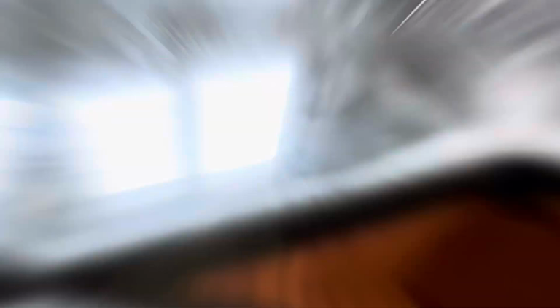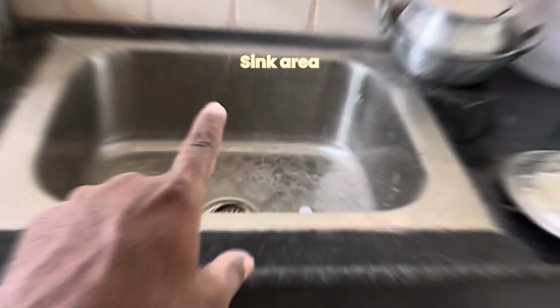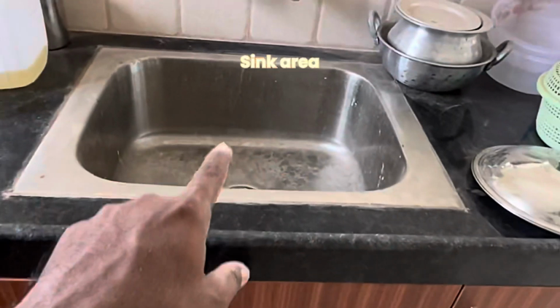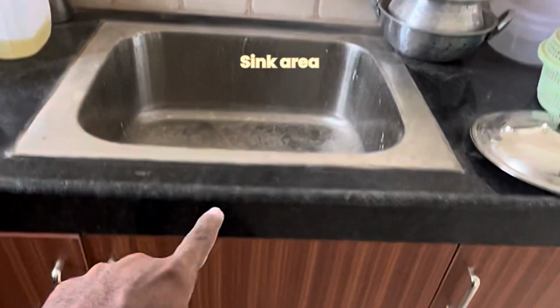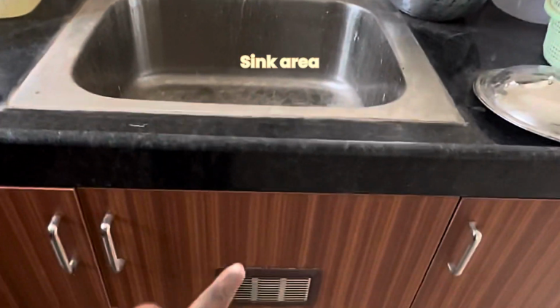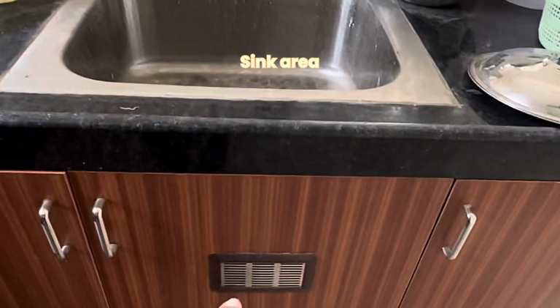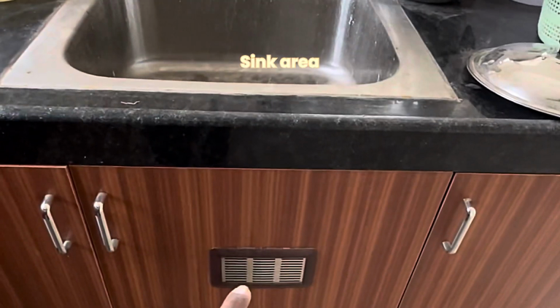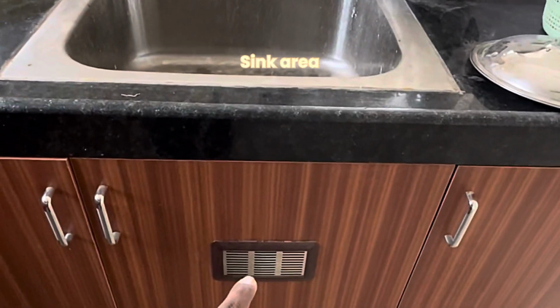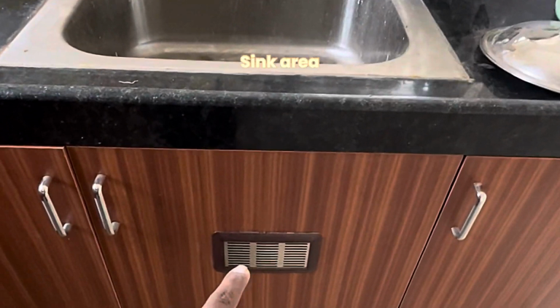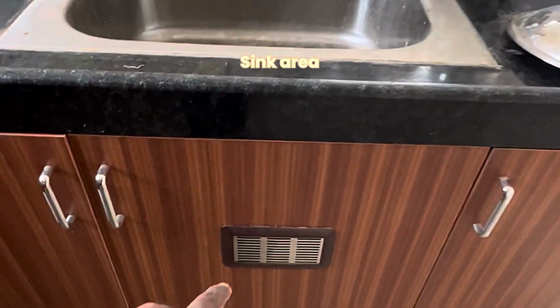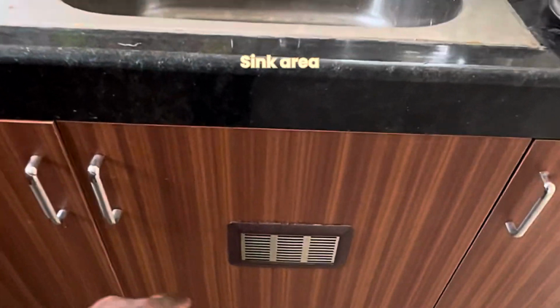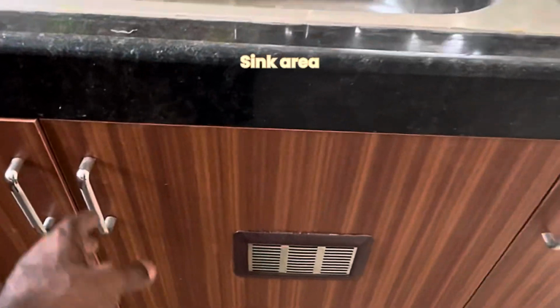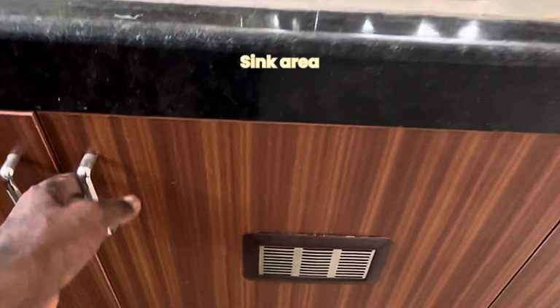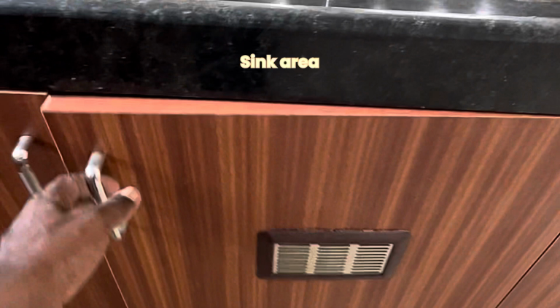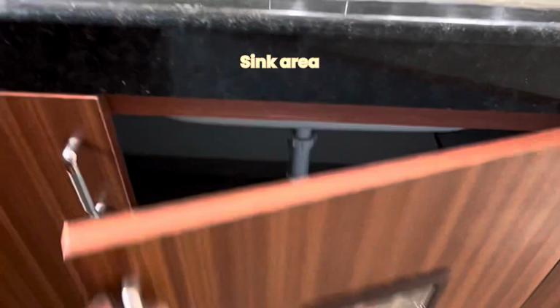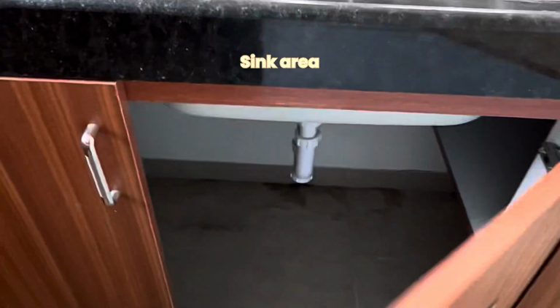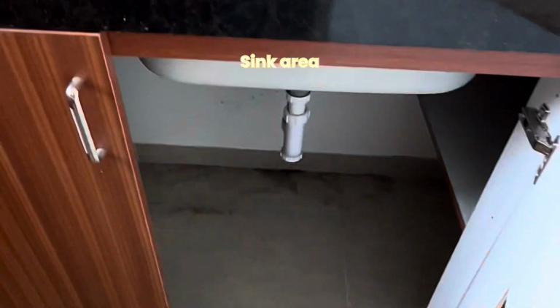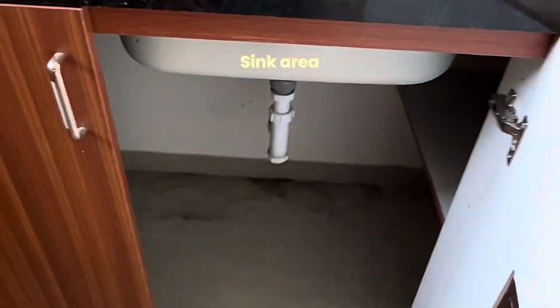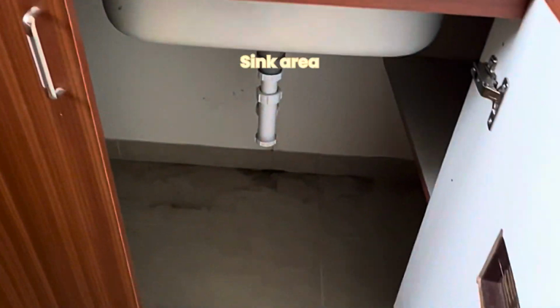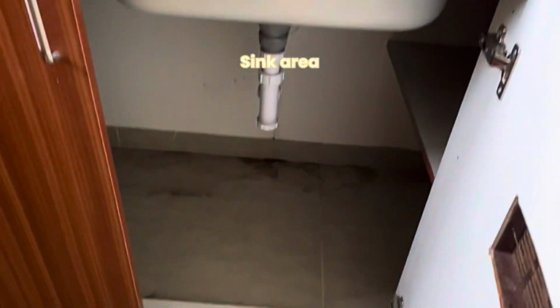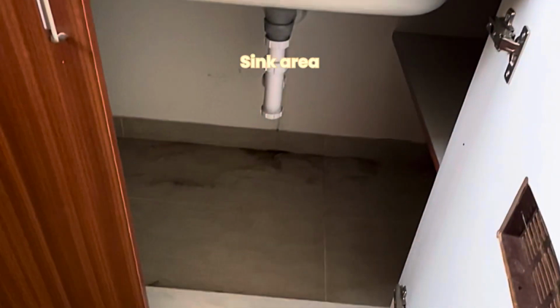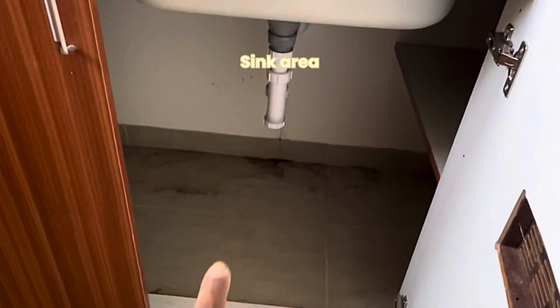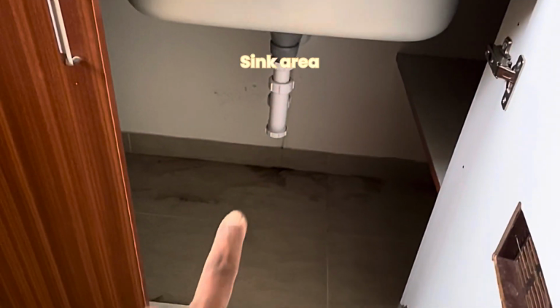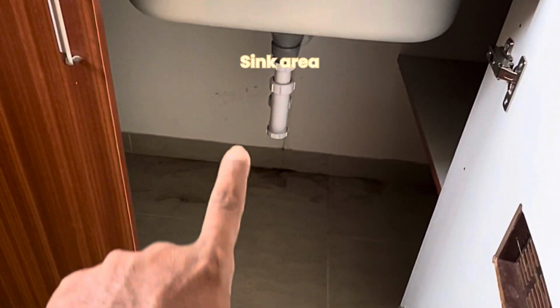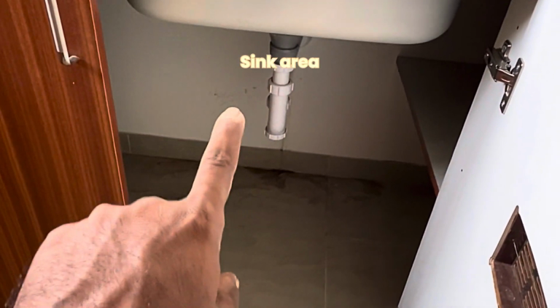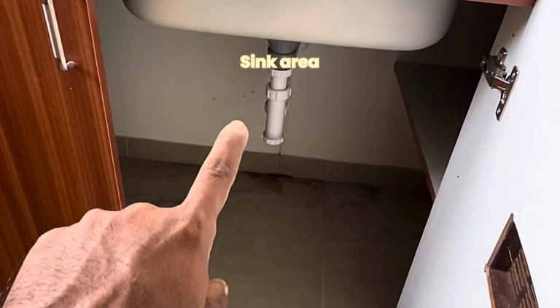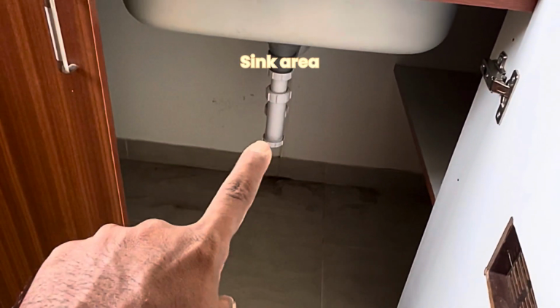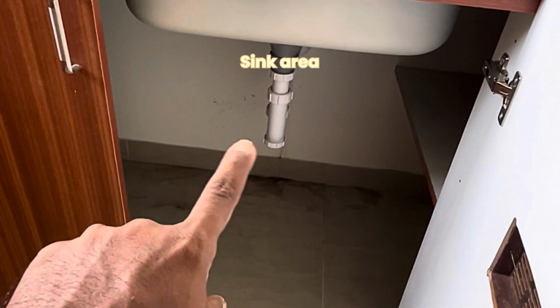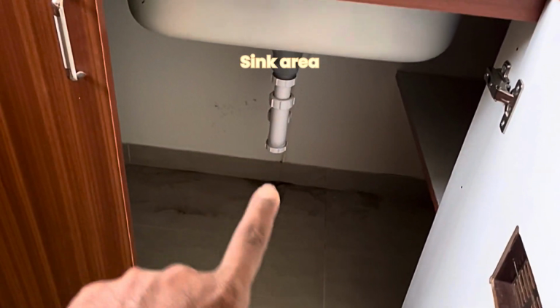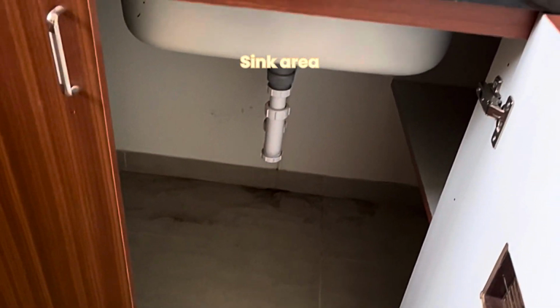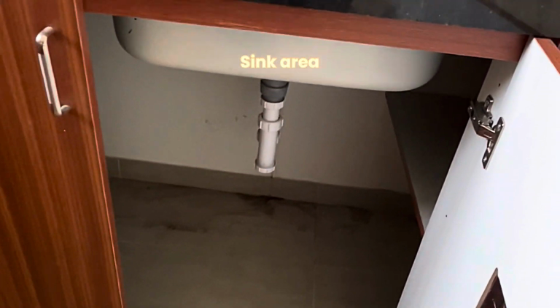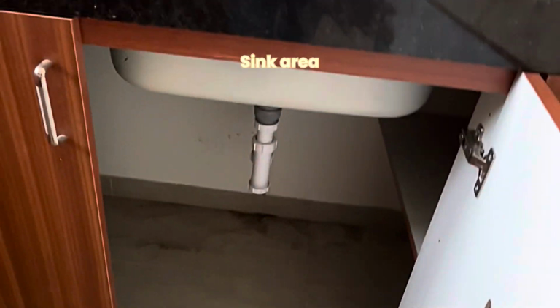Vessel washer and sink. This is an air vent. The water leakages are easy to identify.